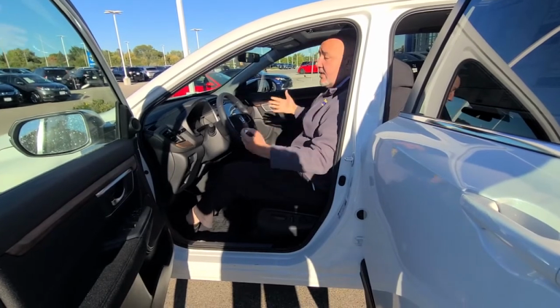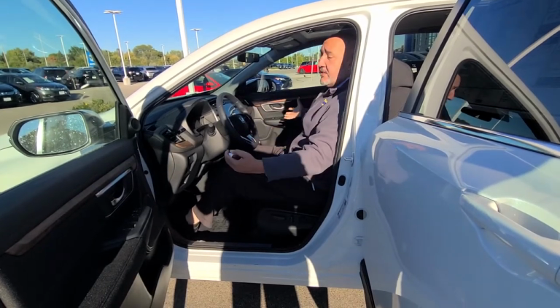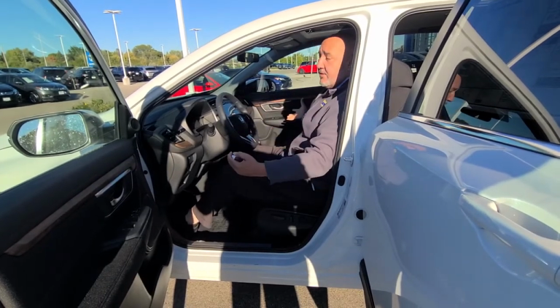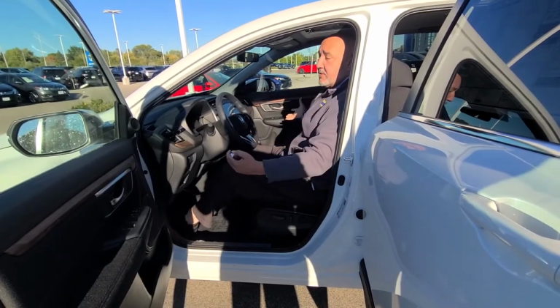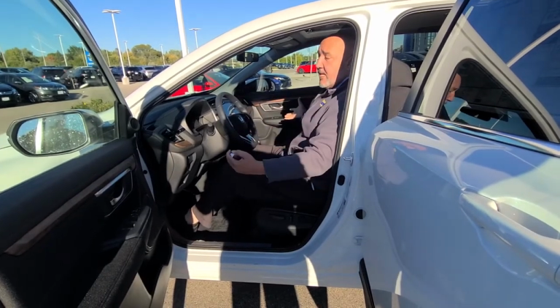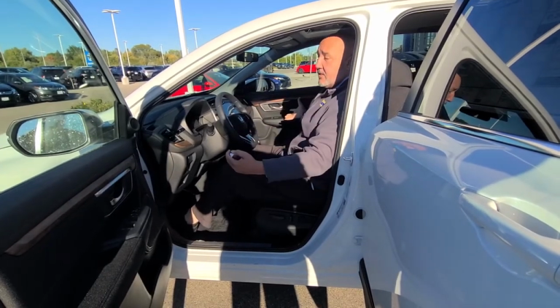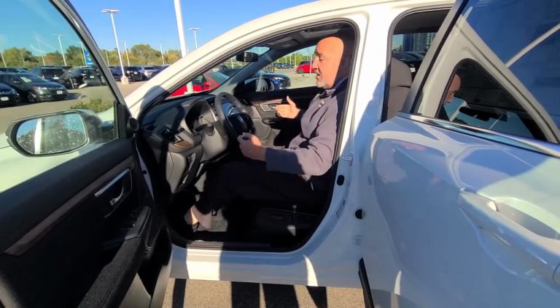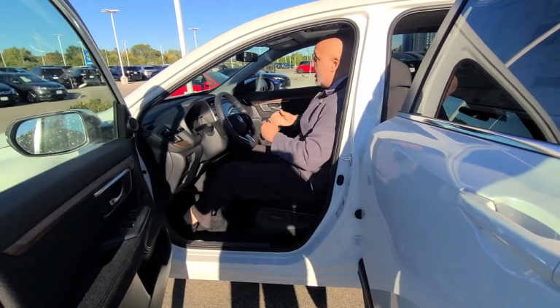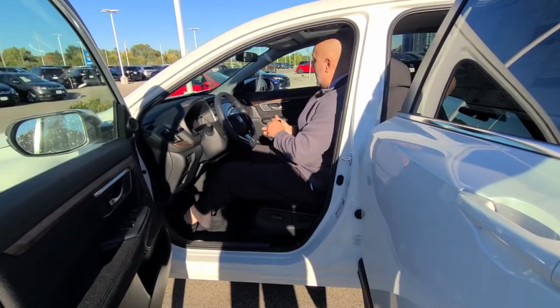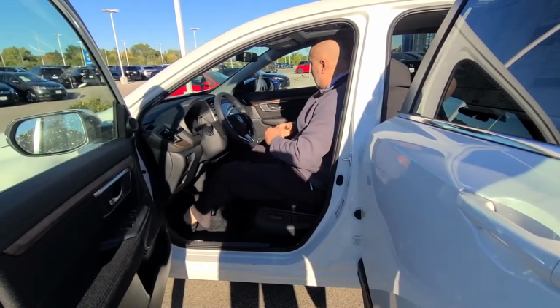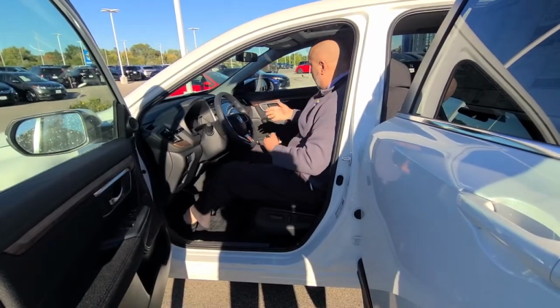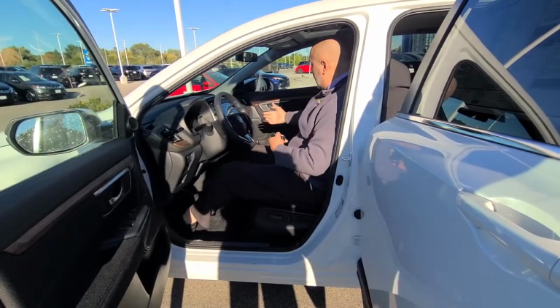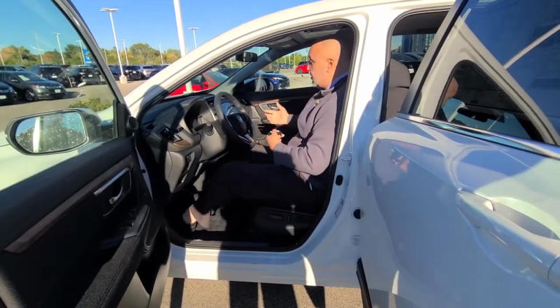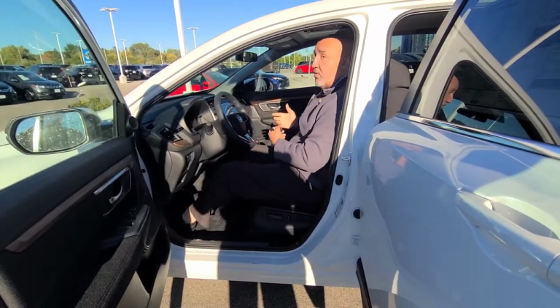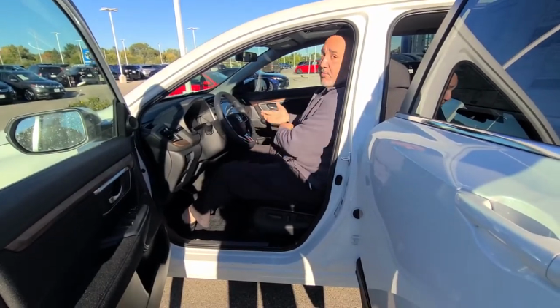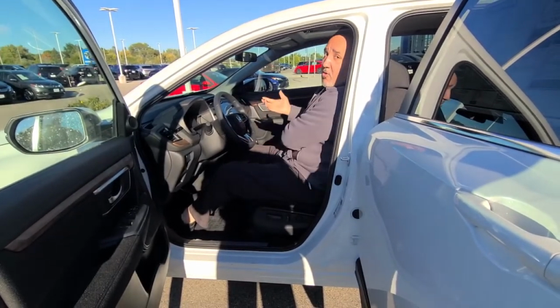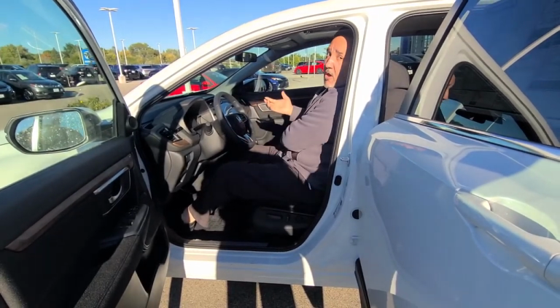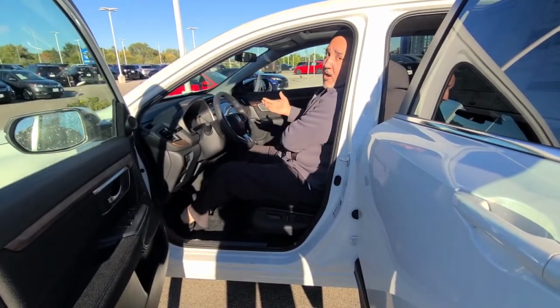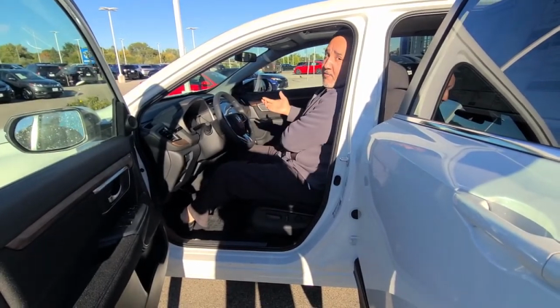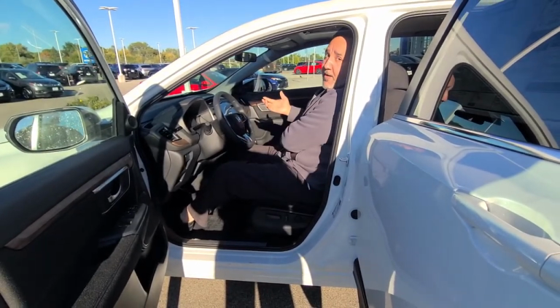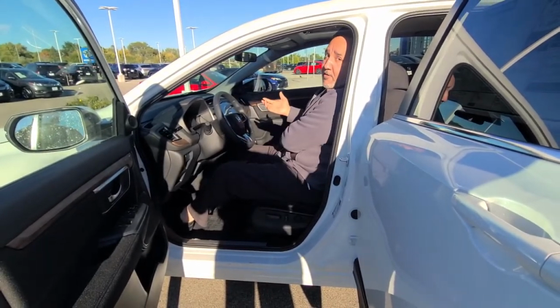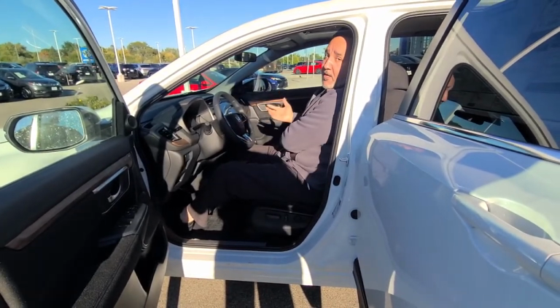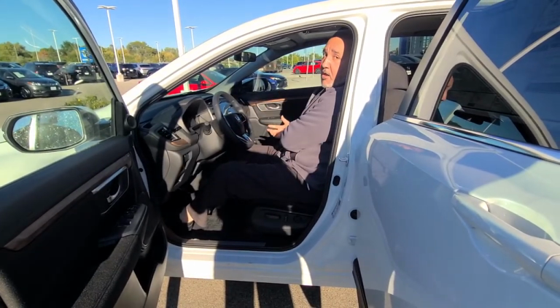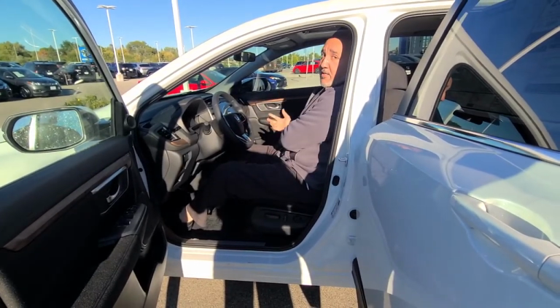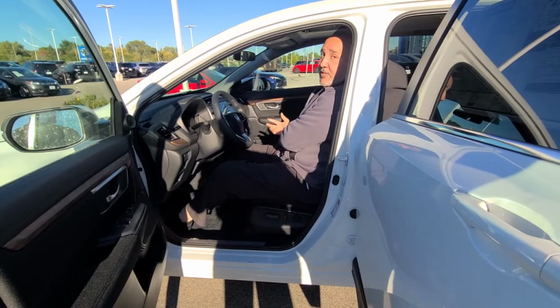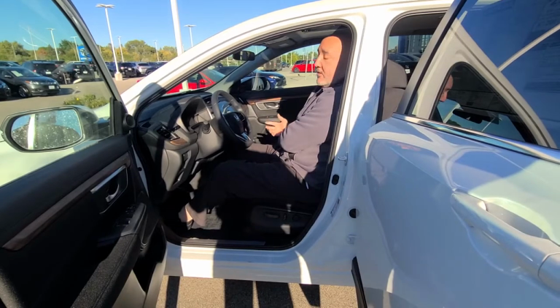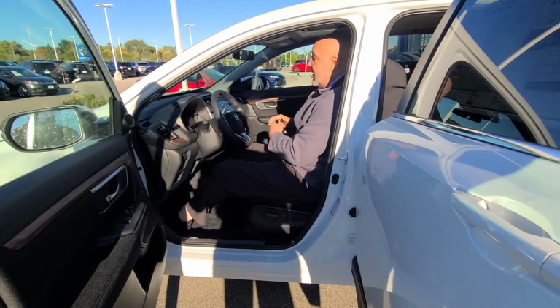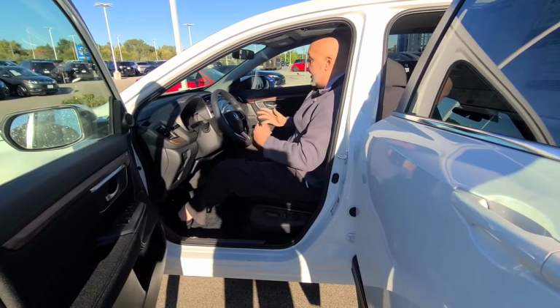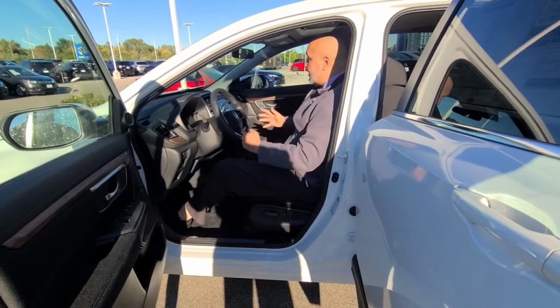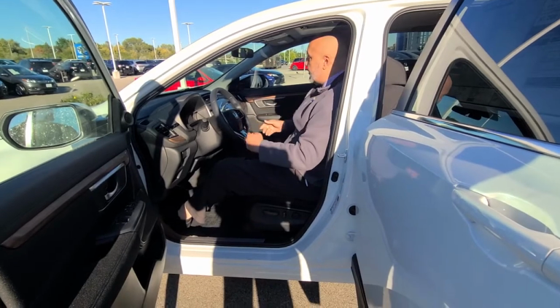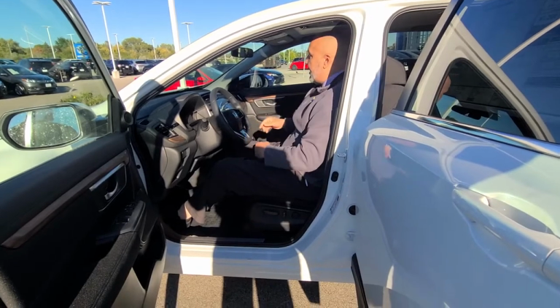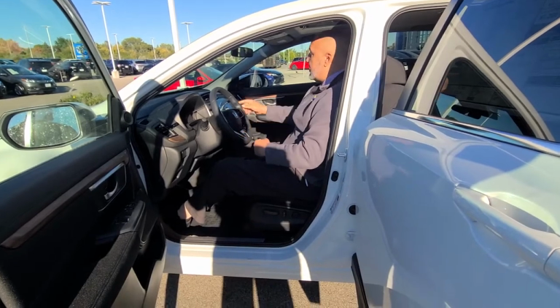Great interior space in here. Tons of roof clearance, no arm fighting over the armrest here. Nice and spacious.